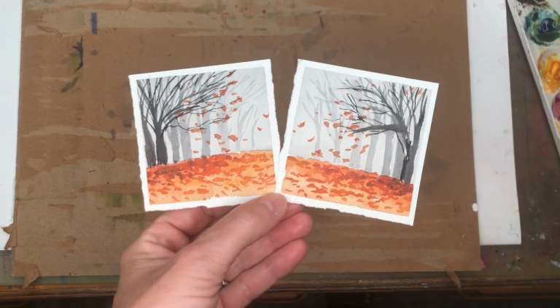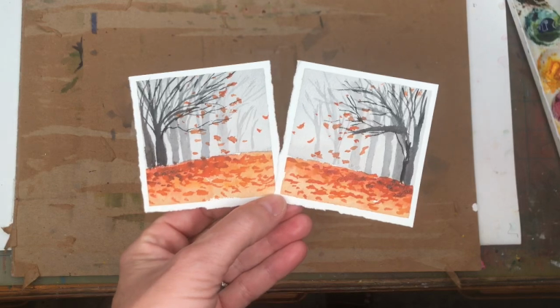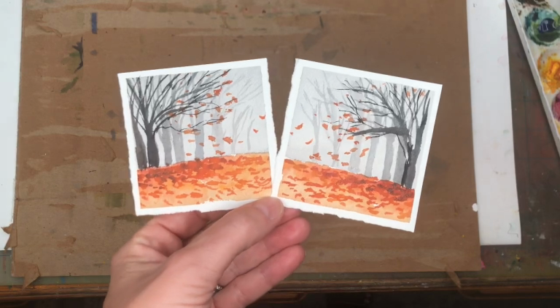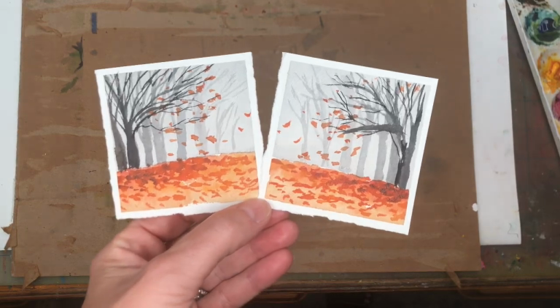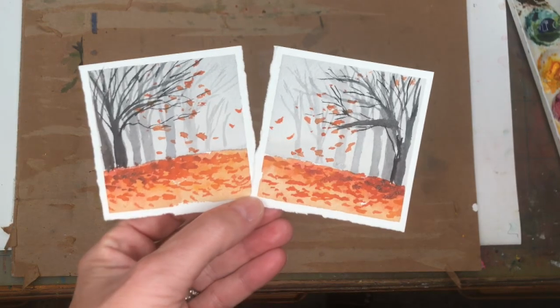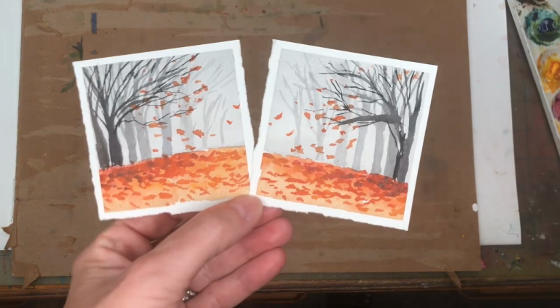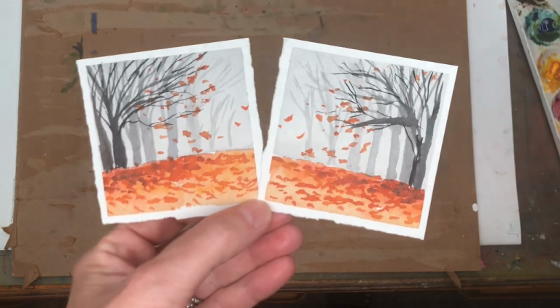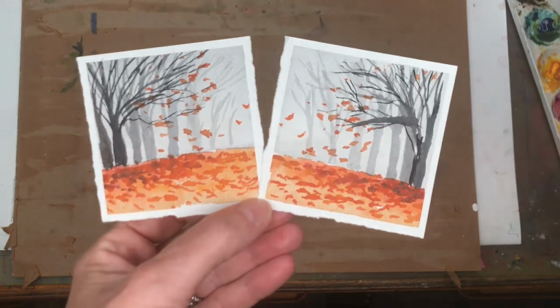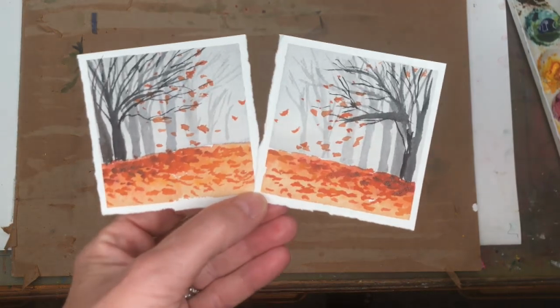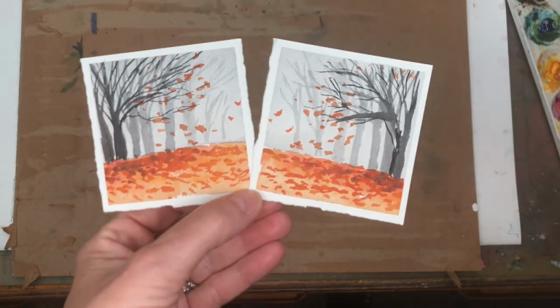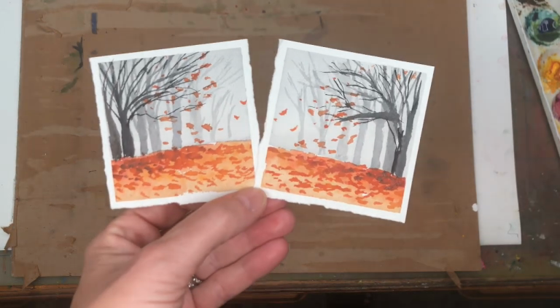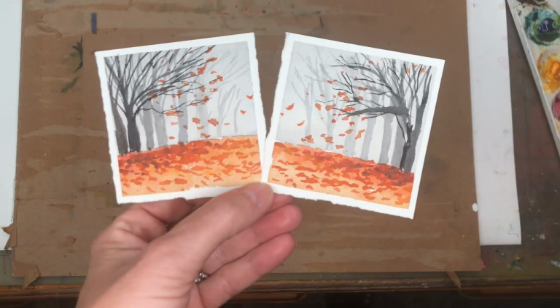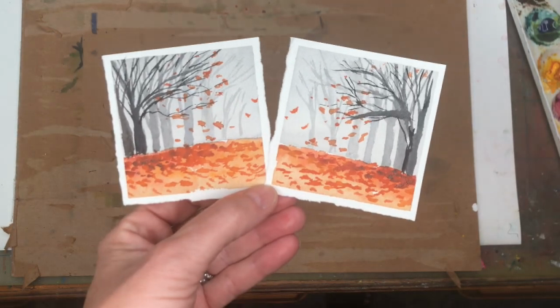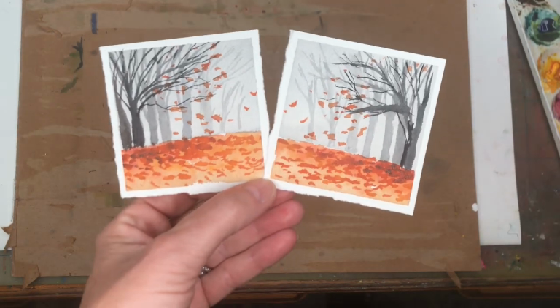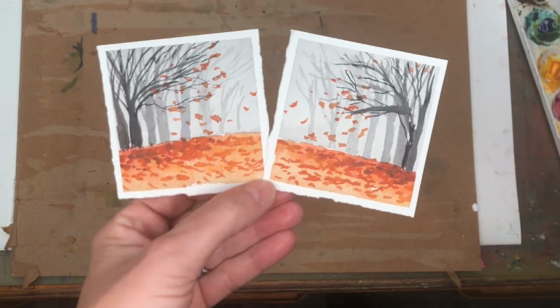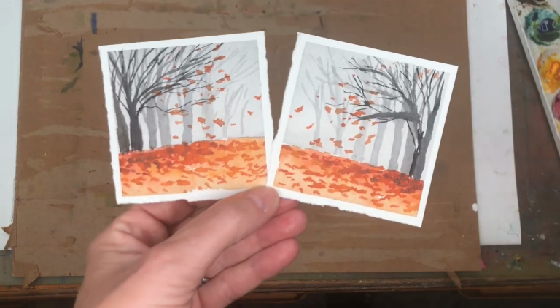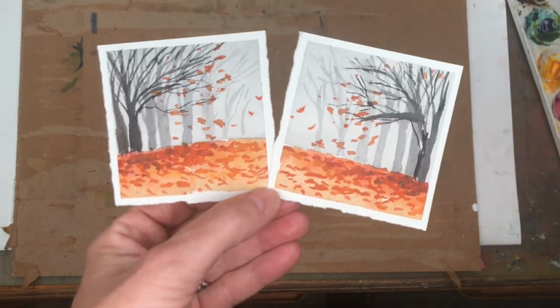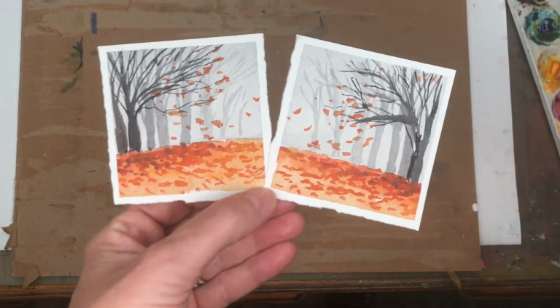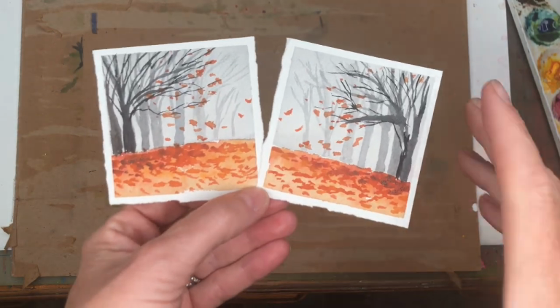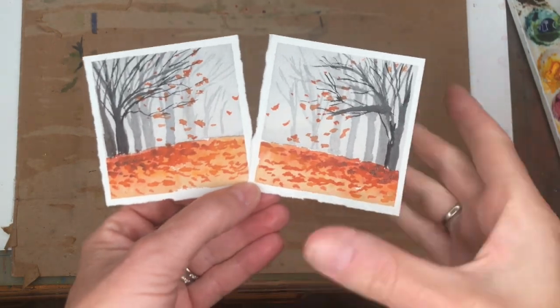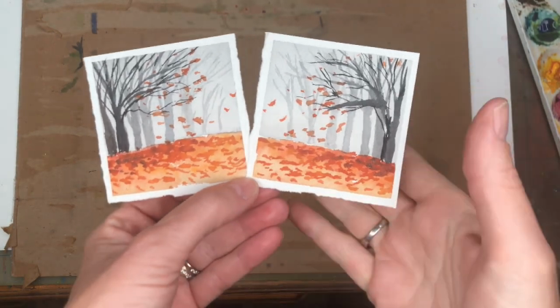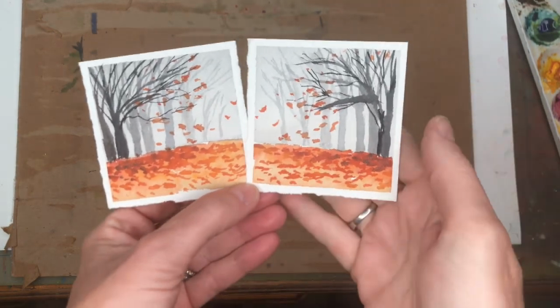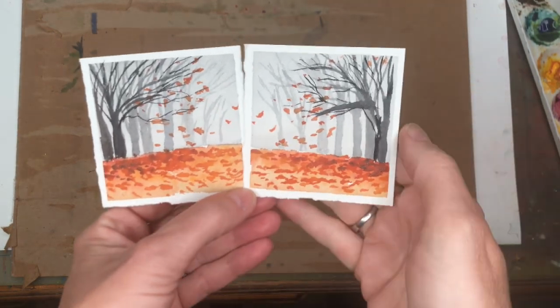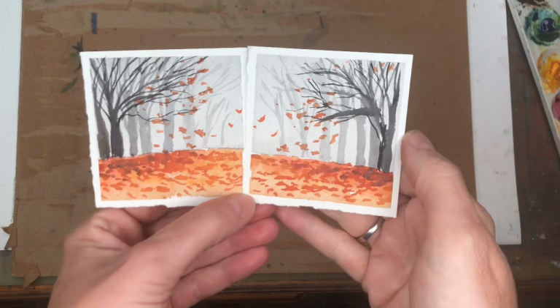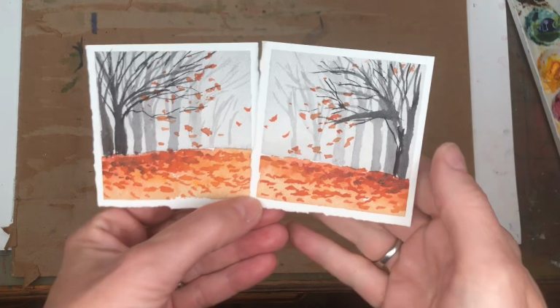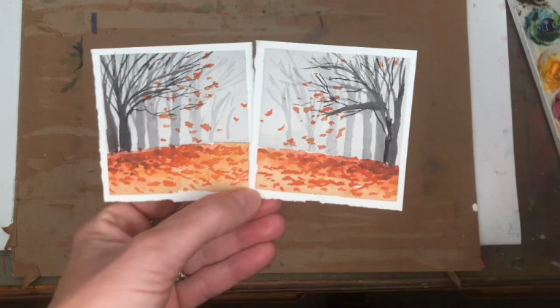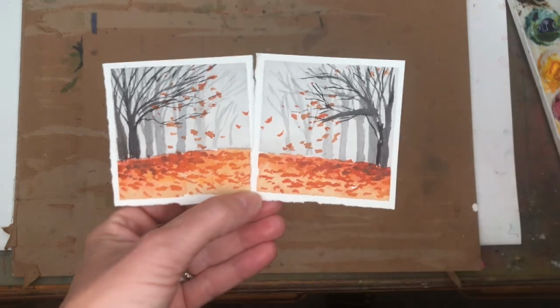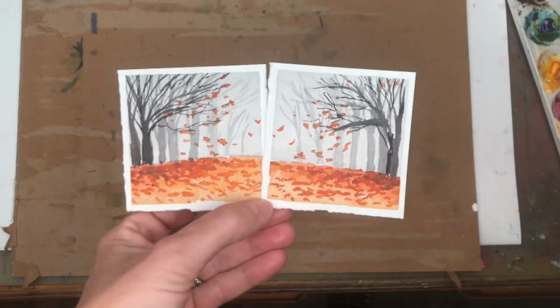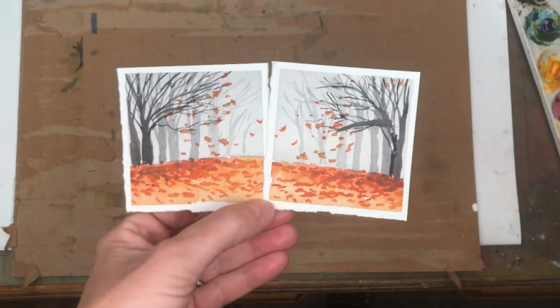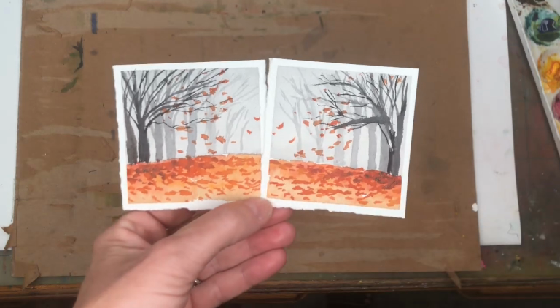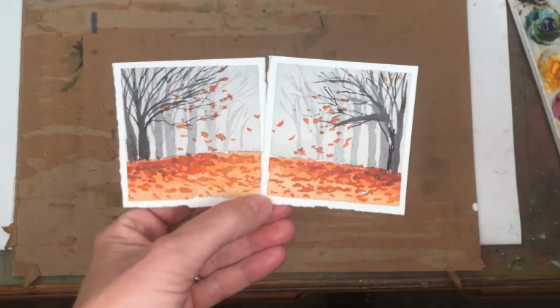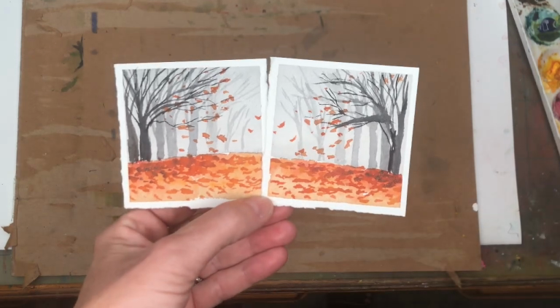Hey guys, it's Ellen here and it's Mindy Monday. We're painting some fun little spooky trees here.